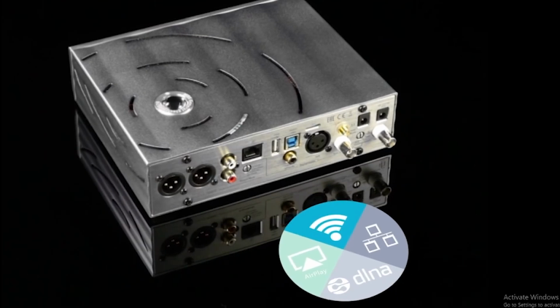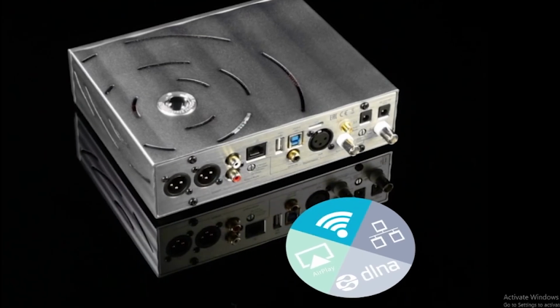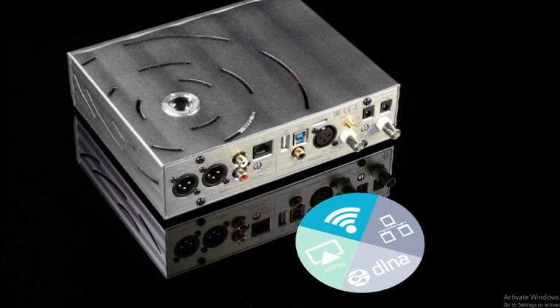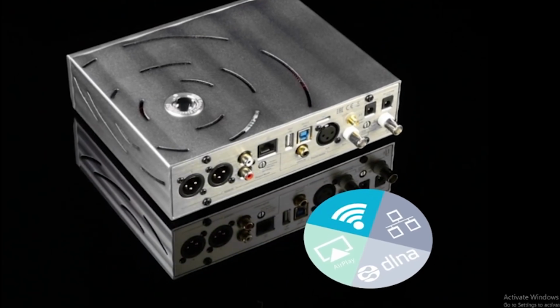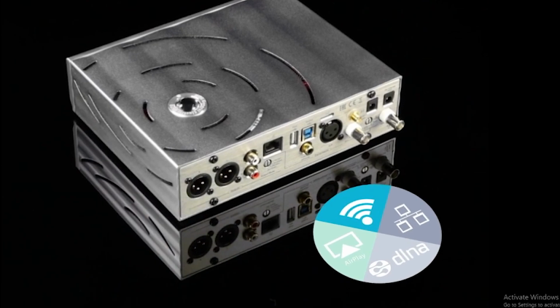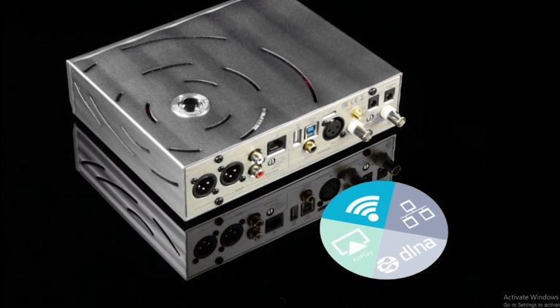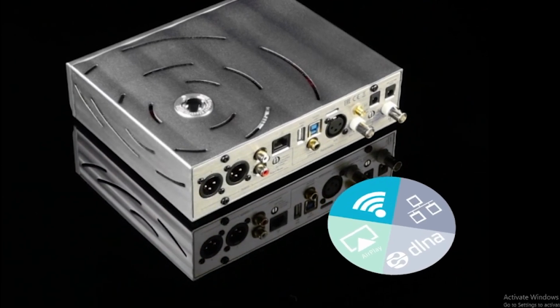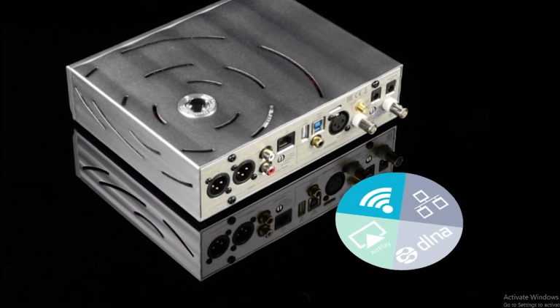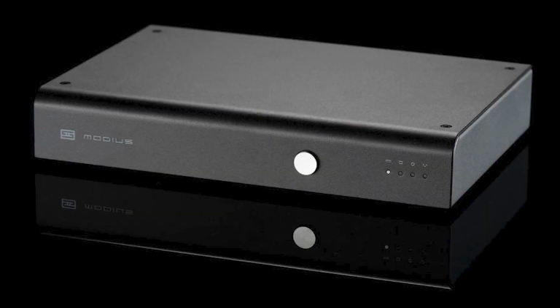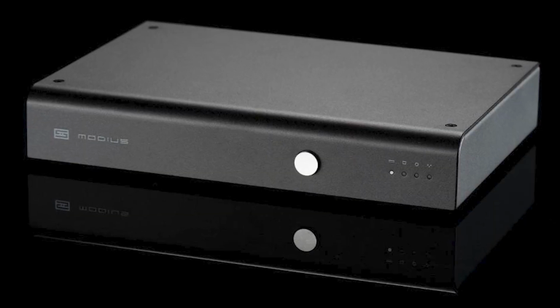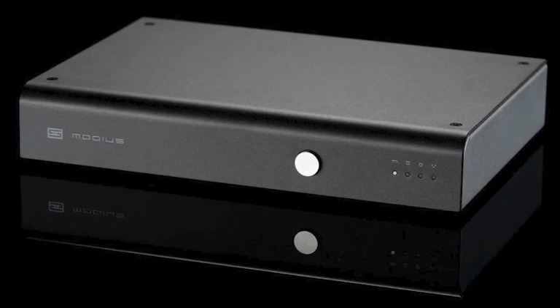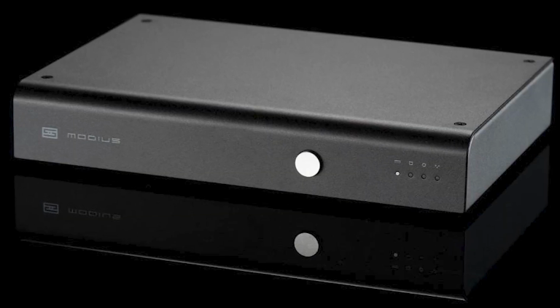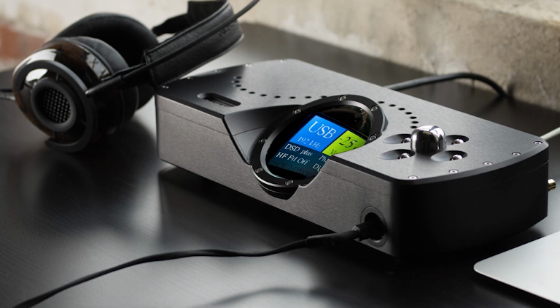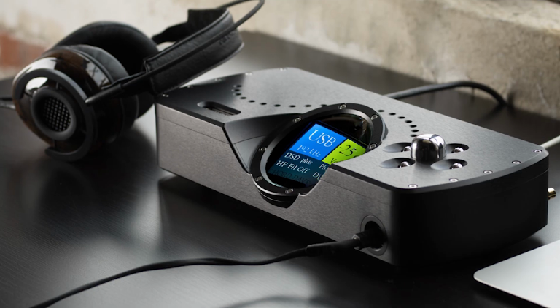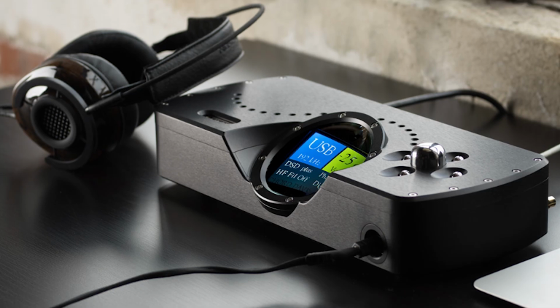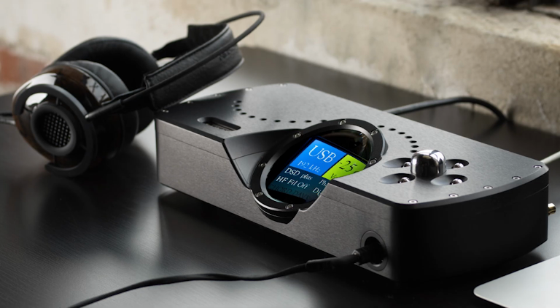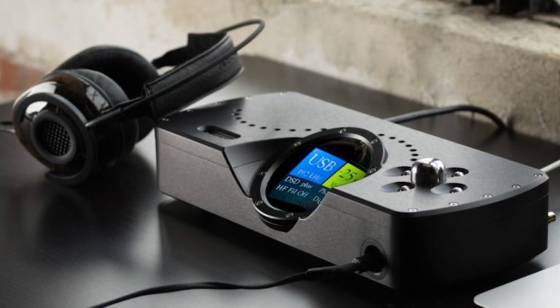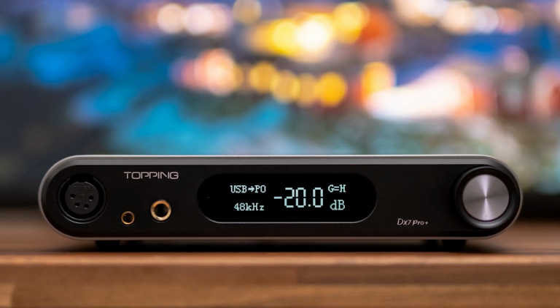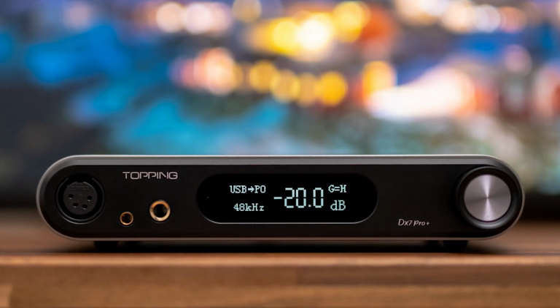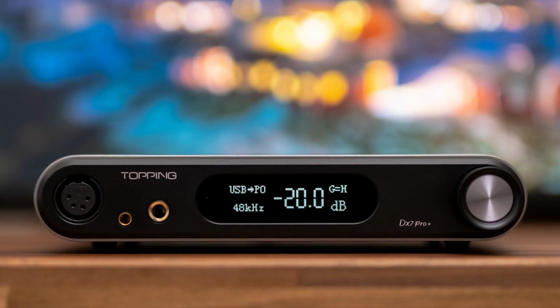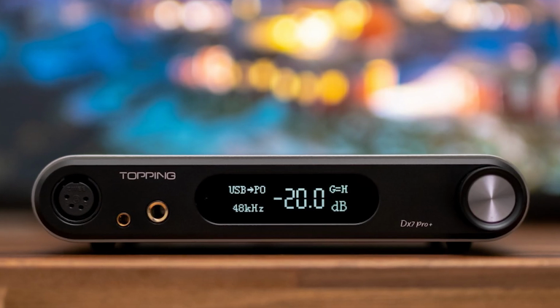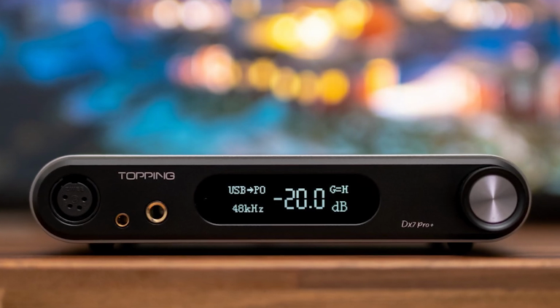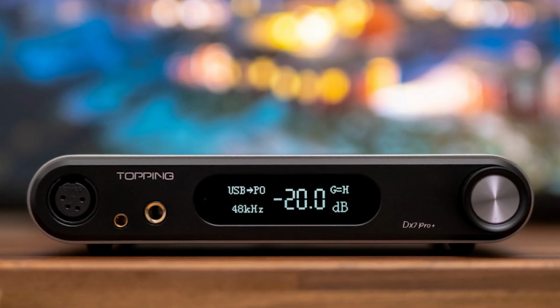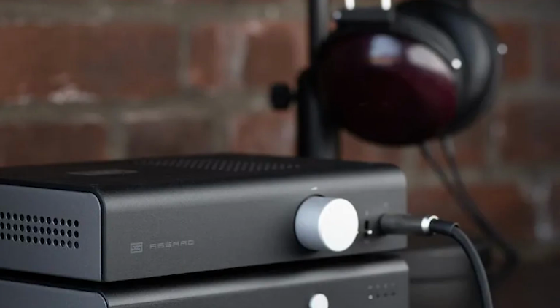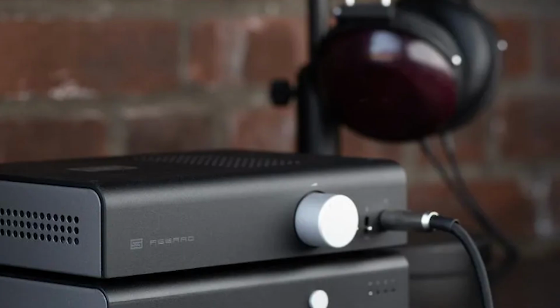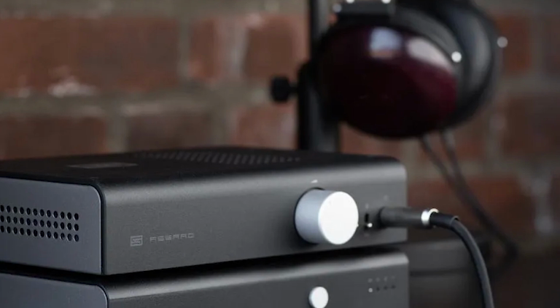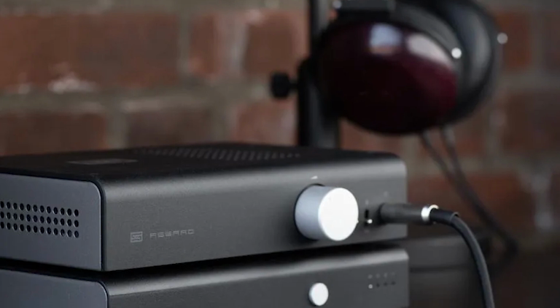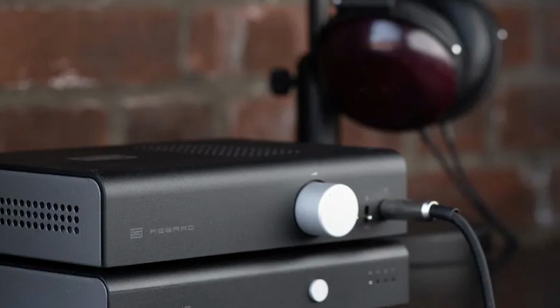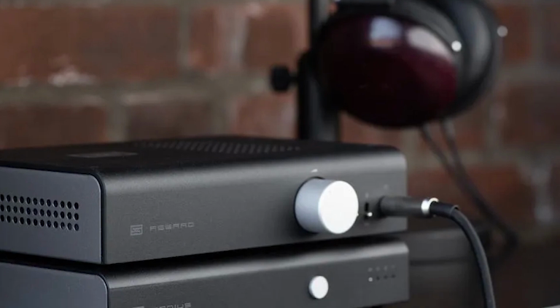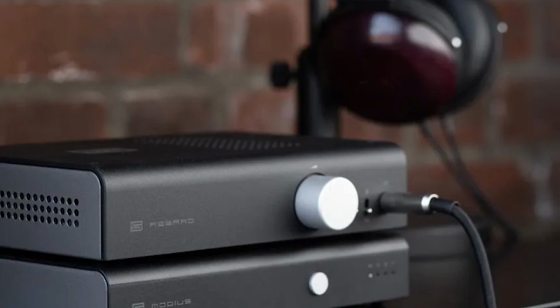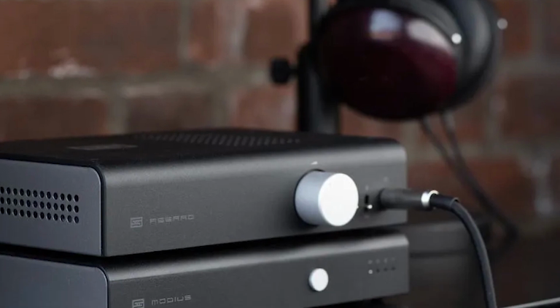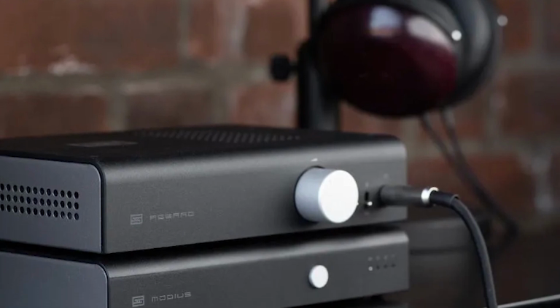We'll also discuss five of our top-rated DACs that are available for purchase right now in today's video. So let's get started without further ado.